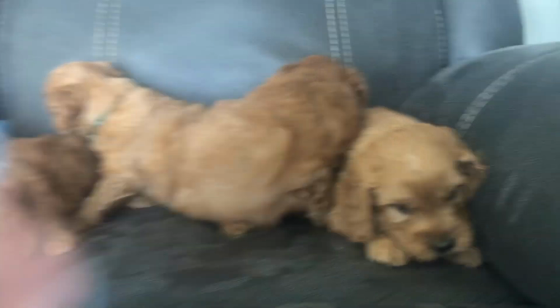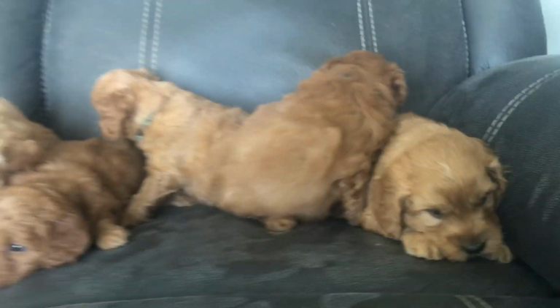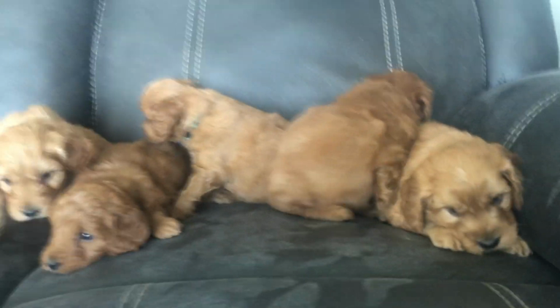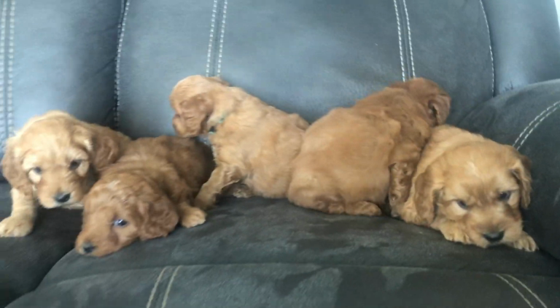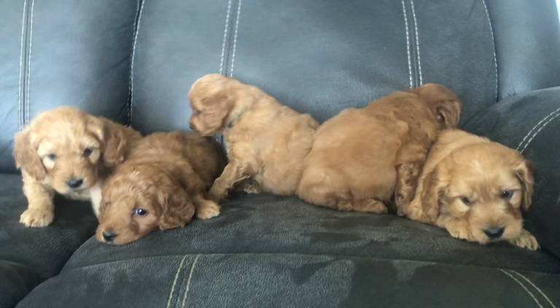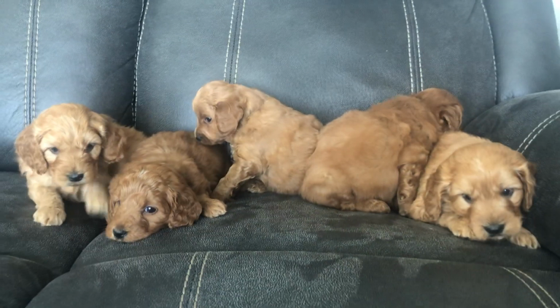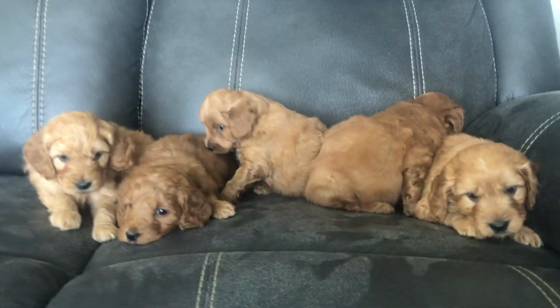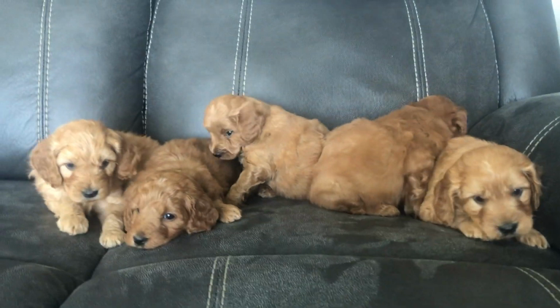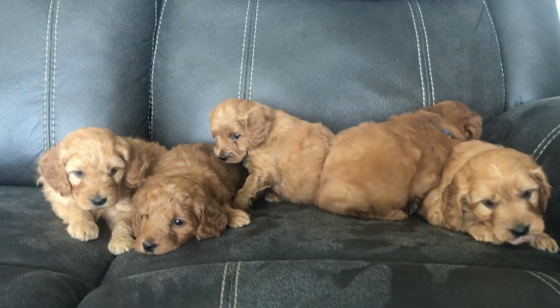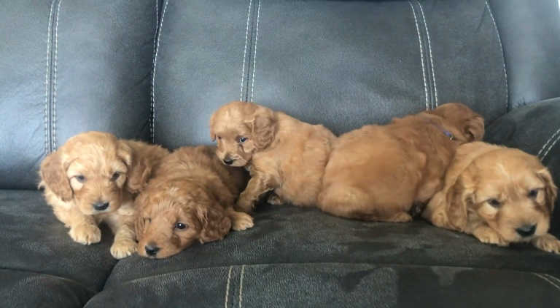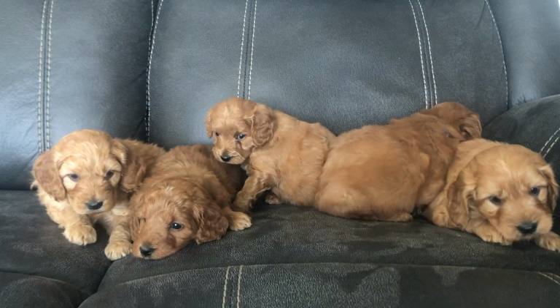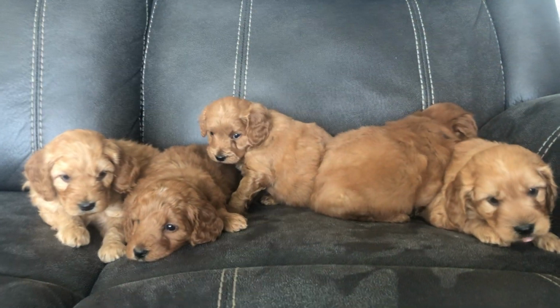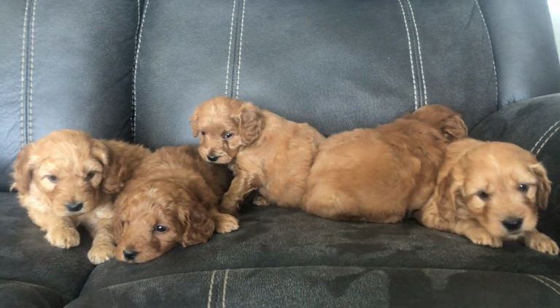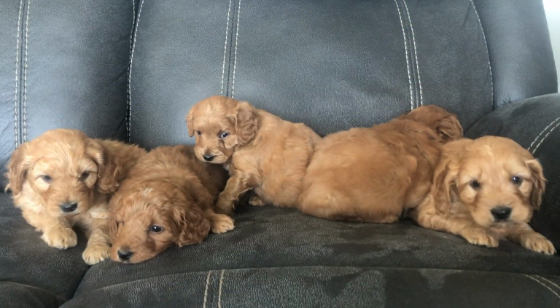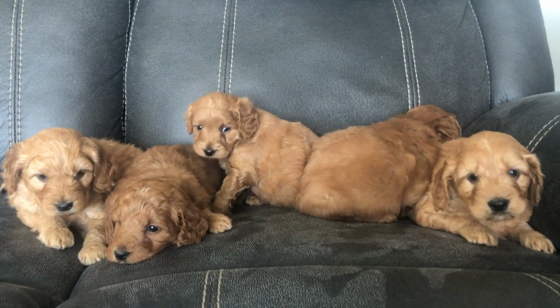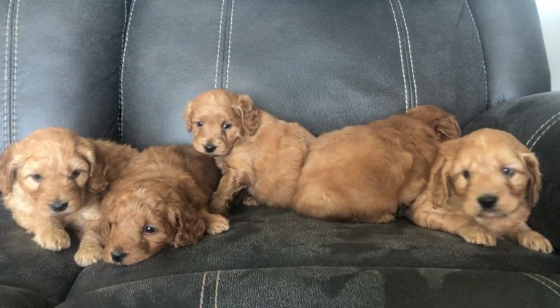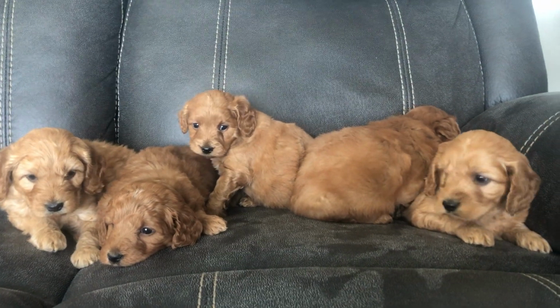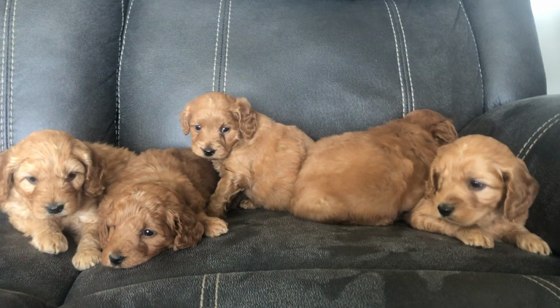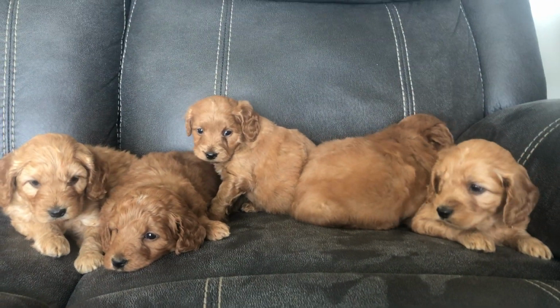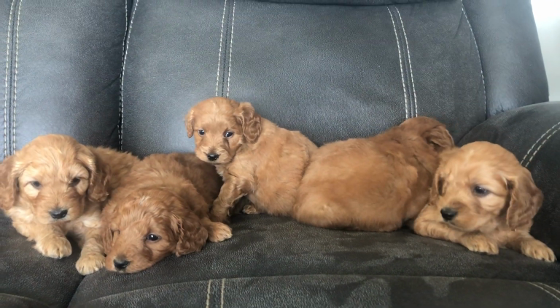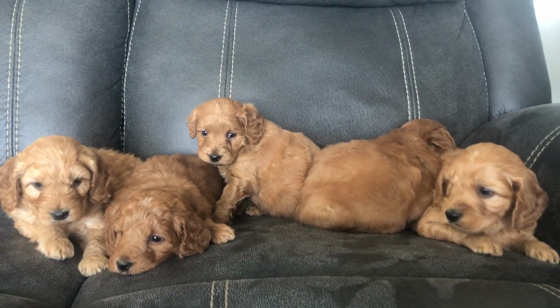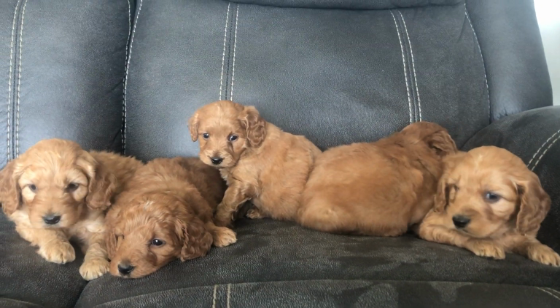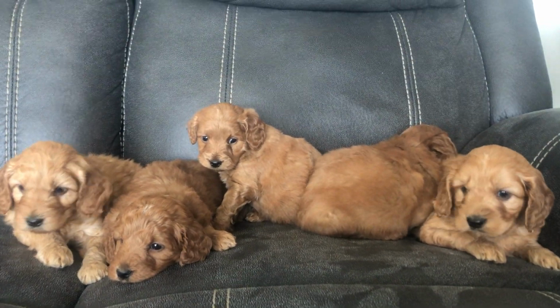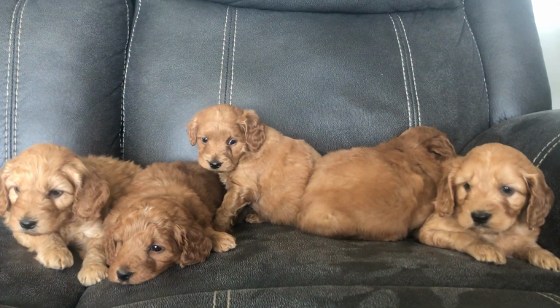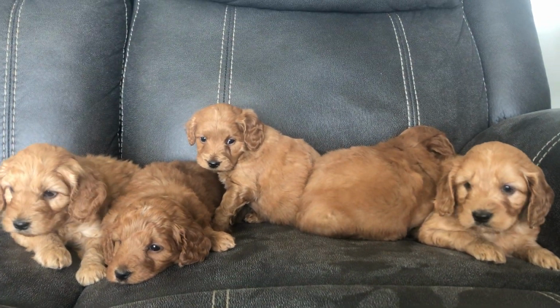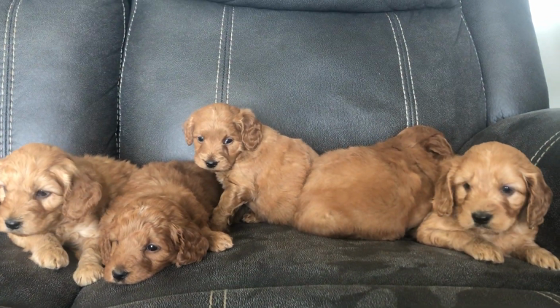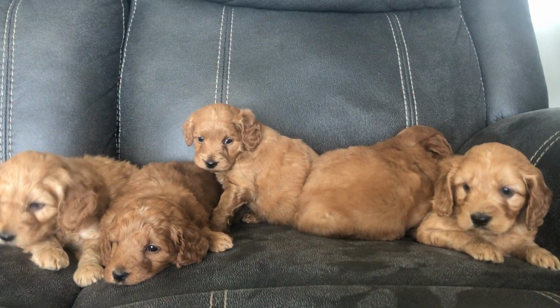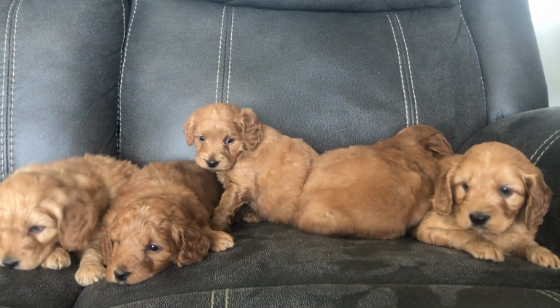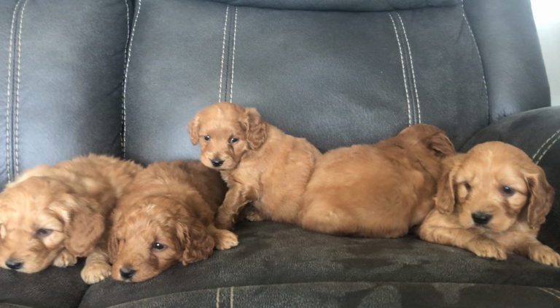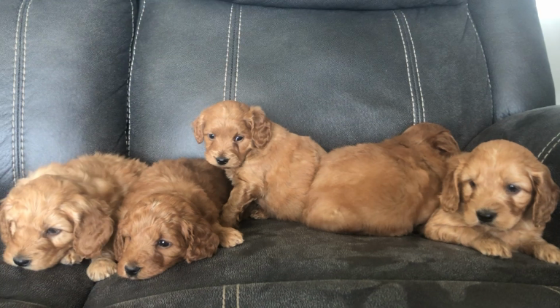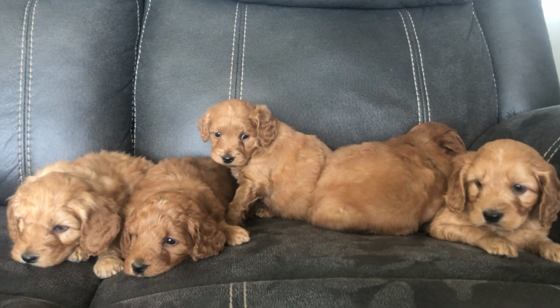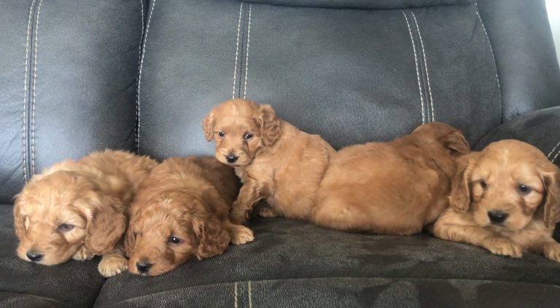This is Miley's Litter. Hi babies. At five weeks old.